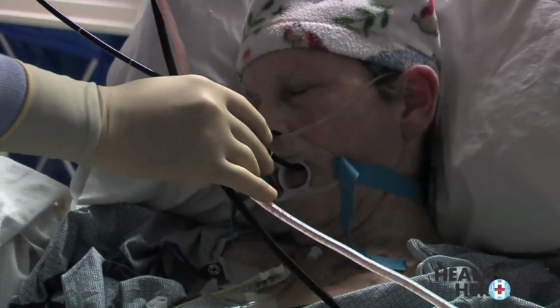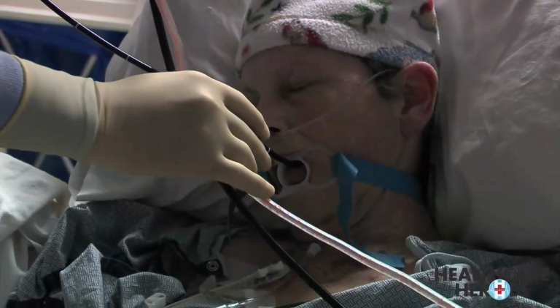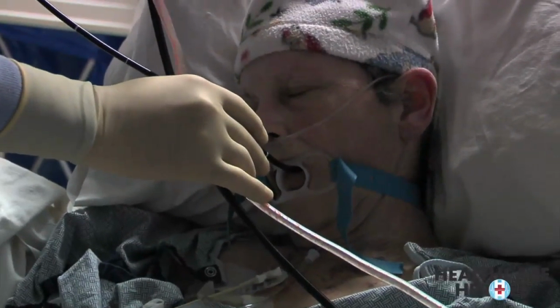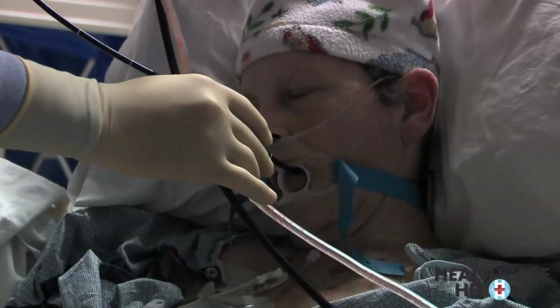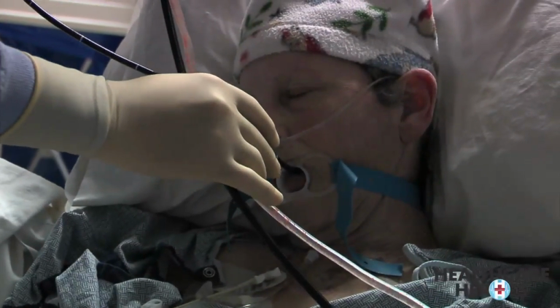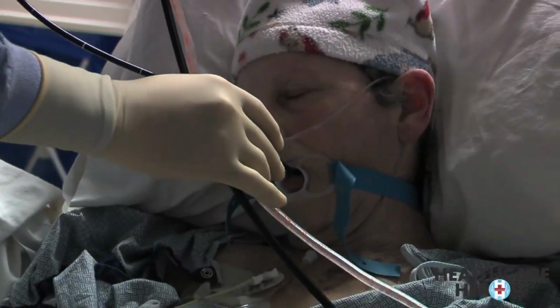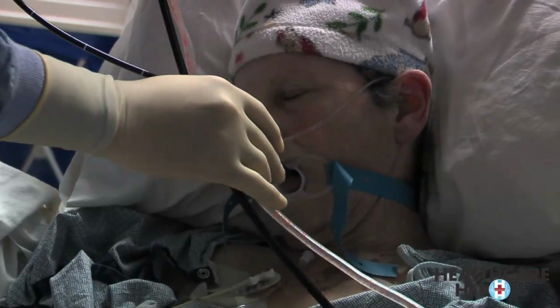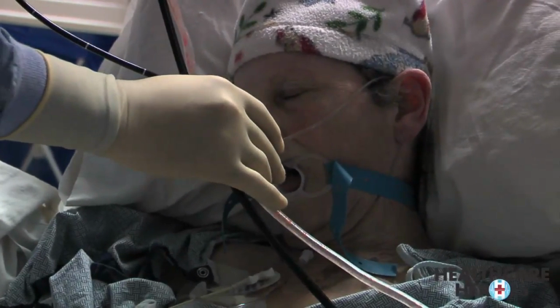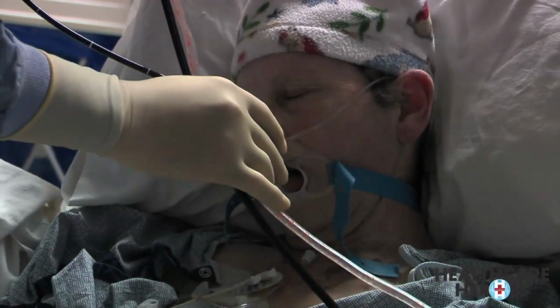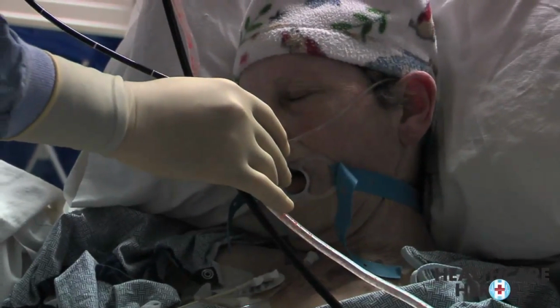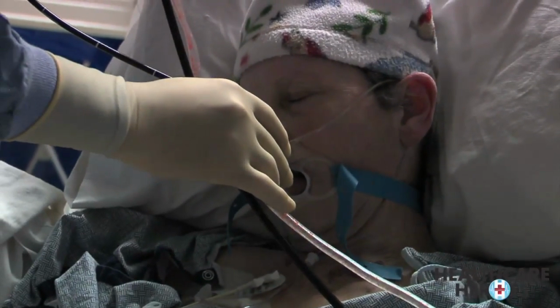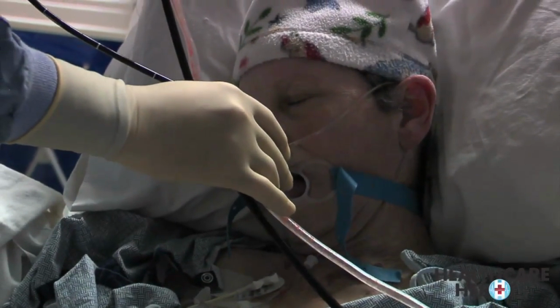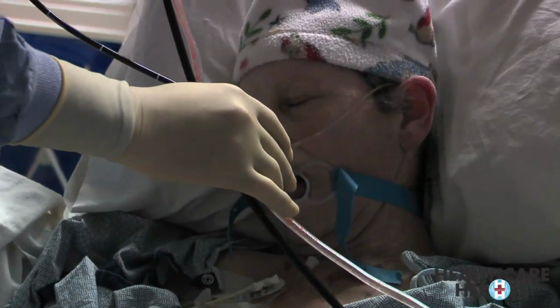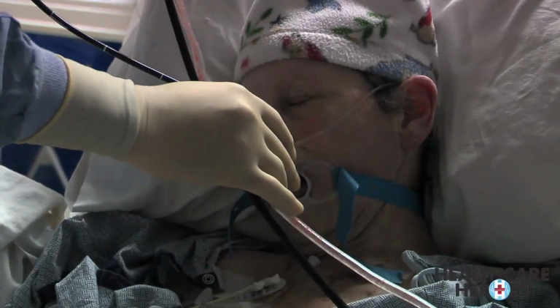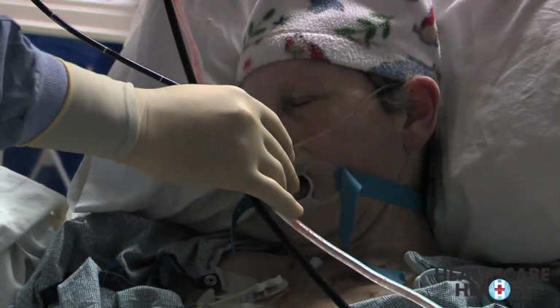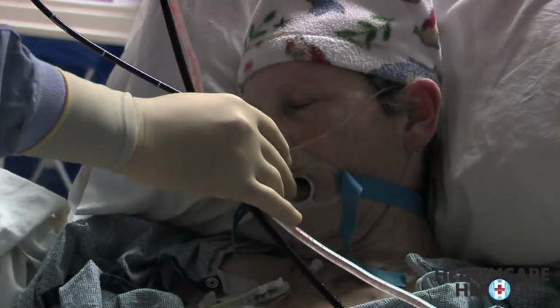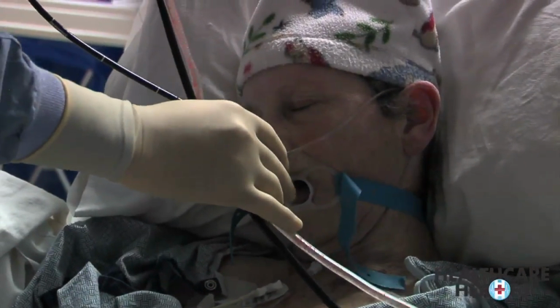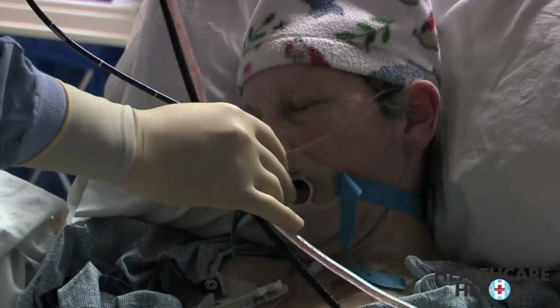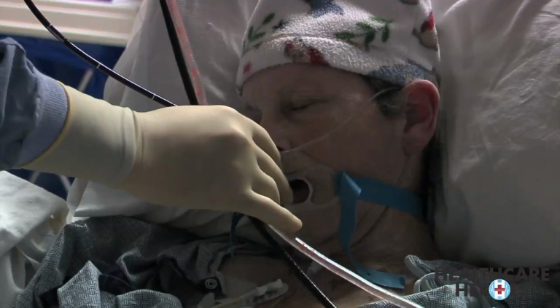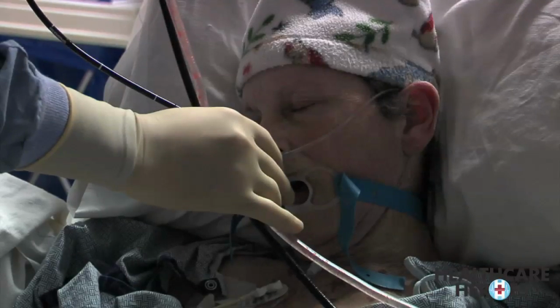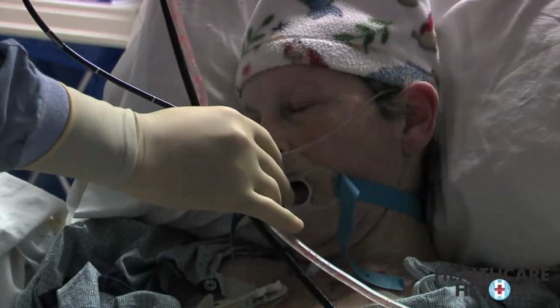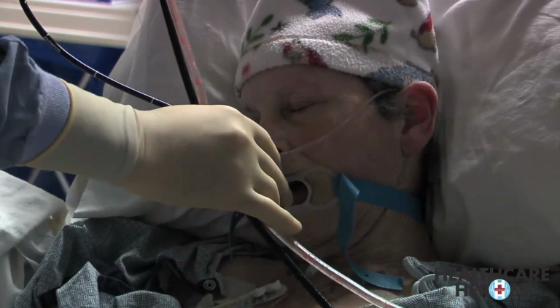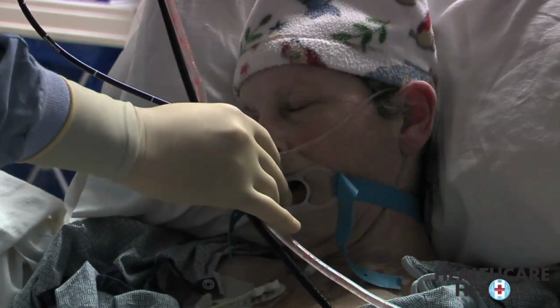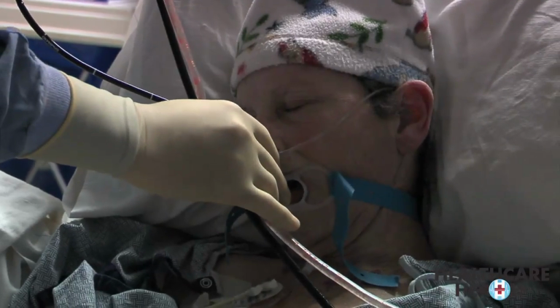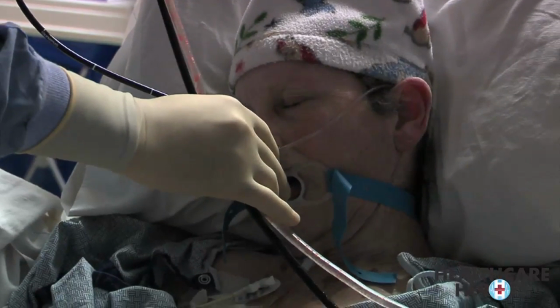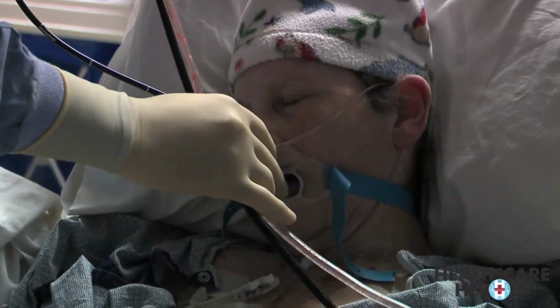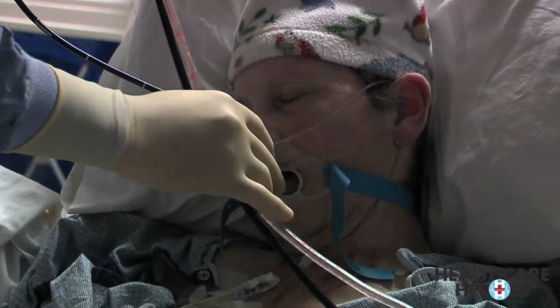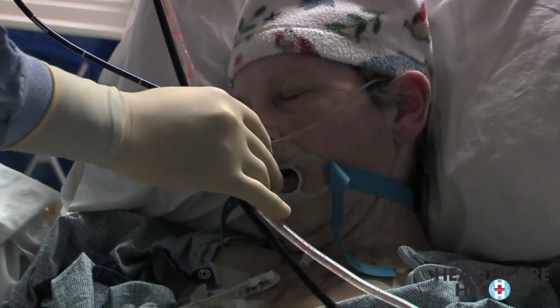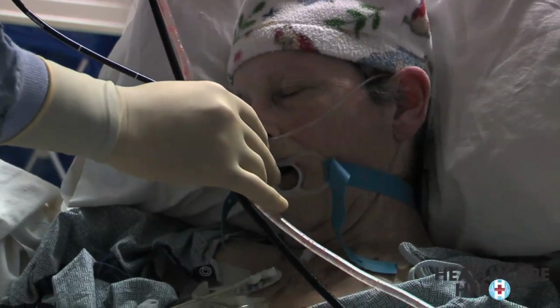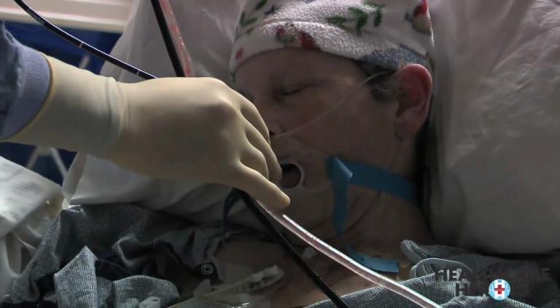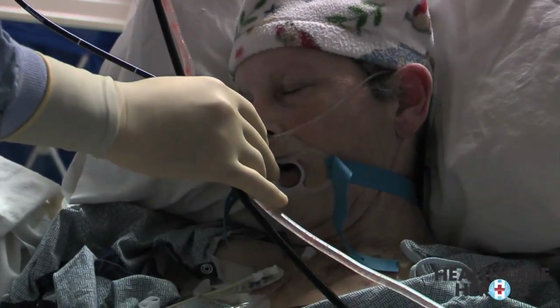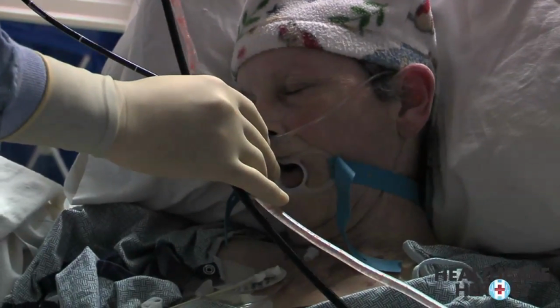Because of Margaret's condition, it's very difficult for her to breathe and speak. She's also at high risk for developing life-threatening pneumonia.